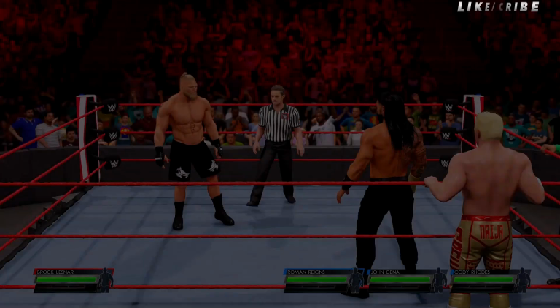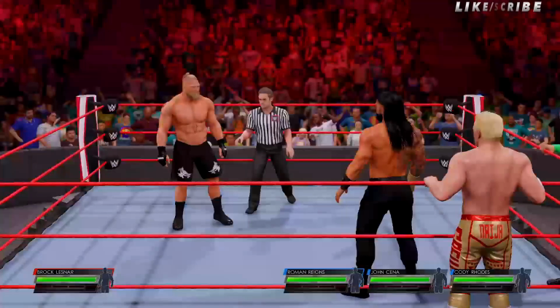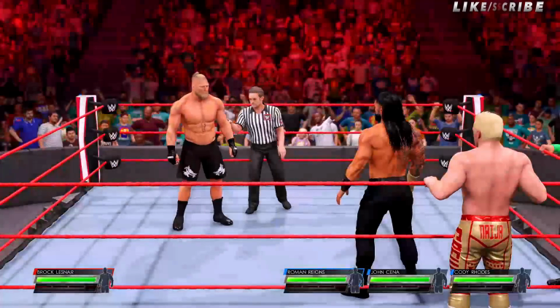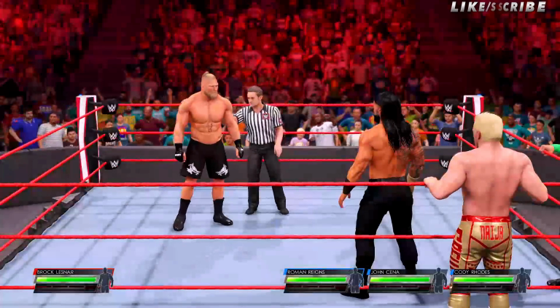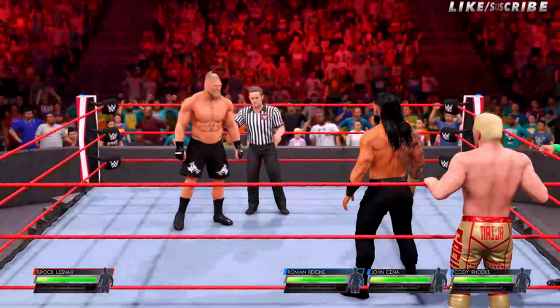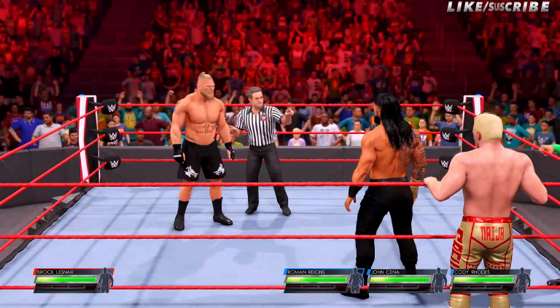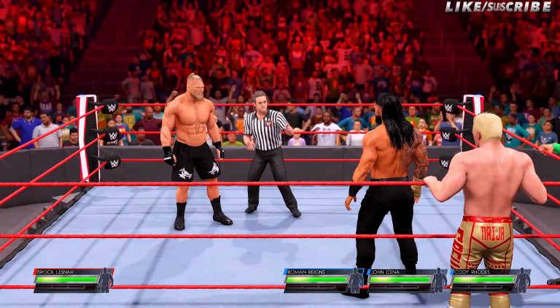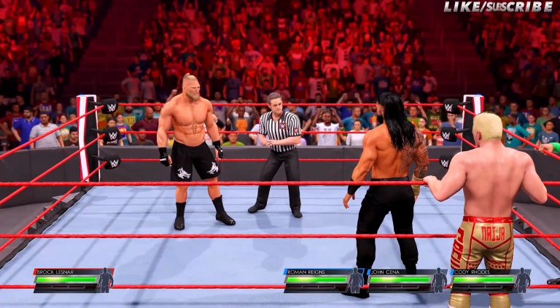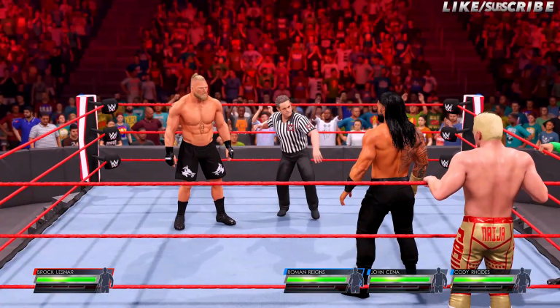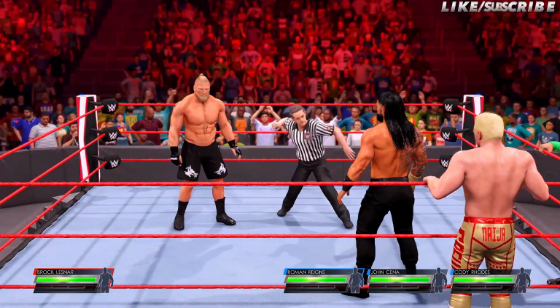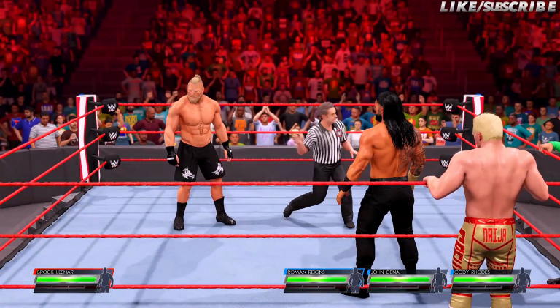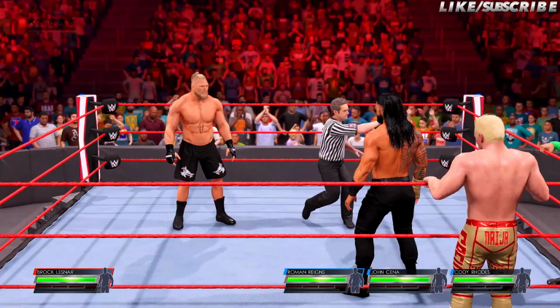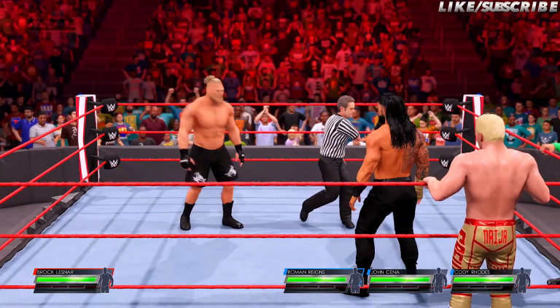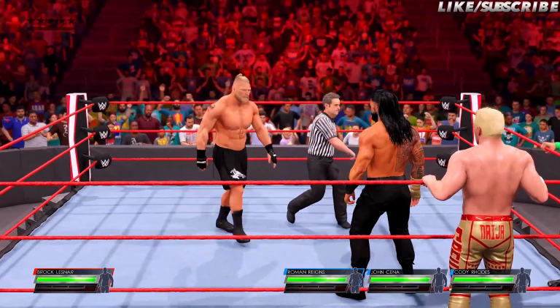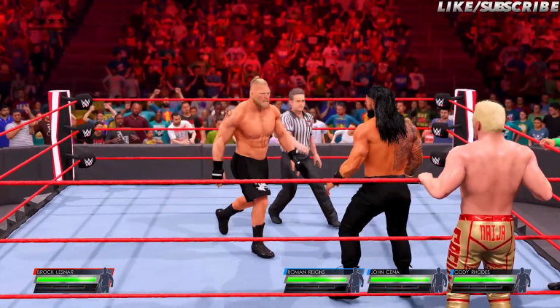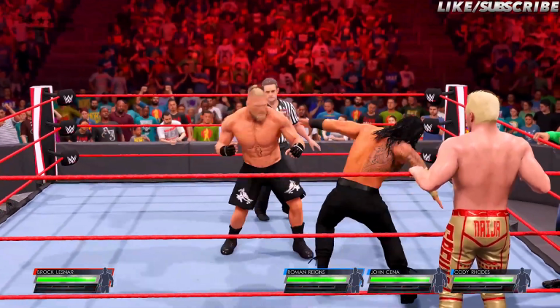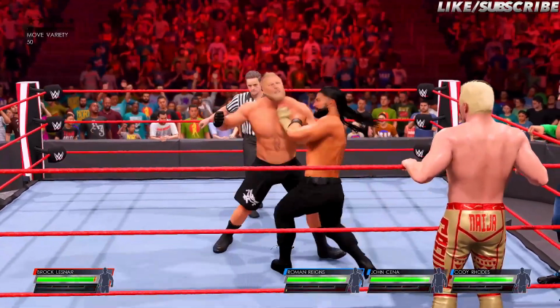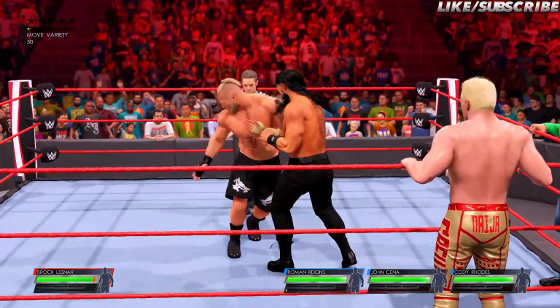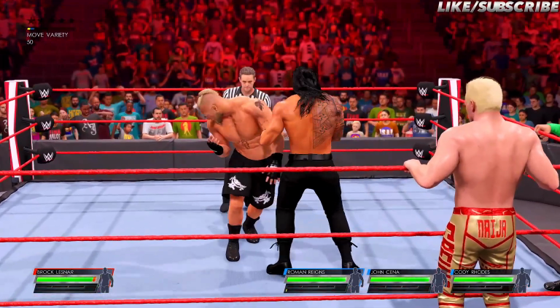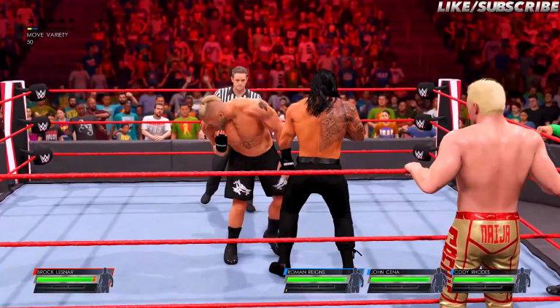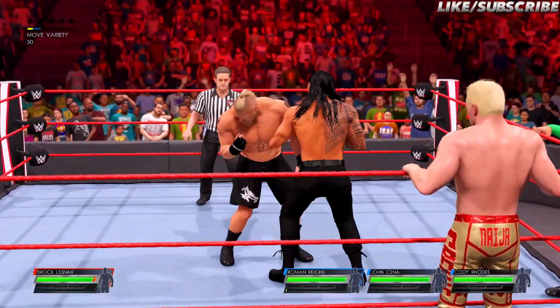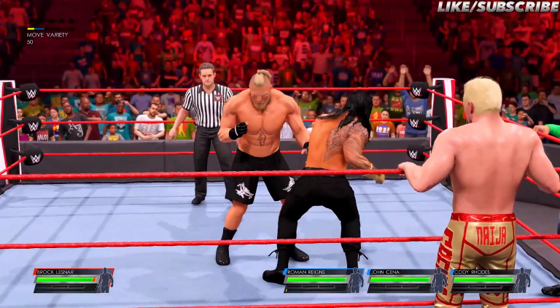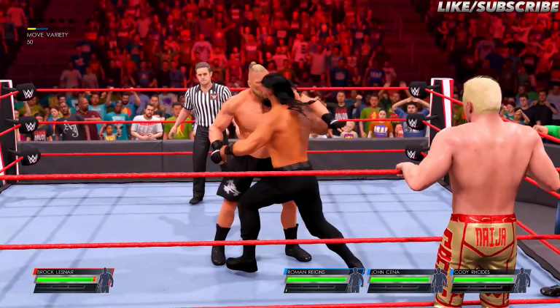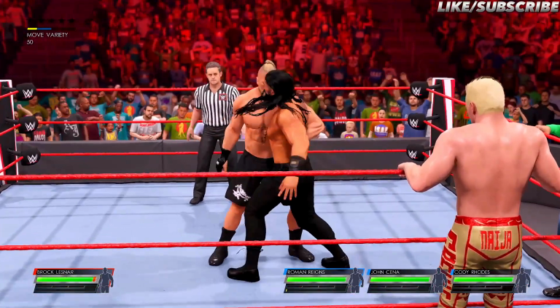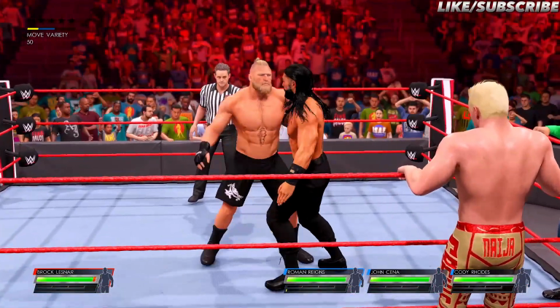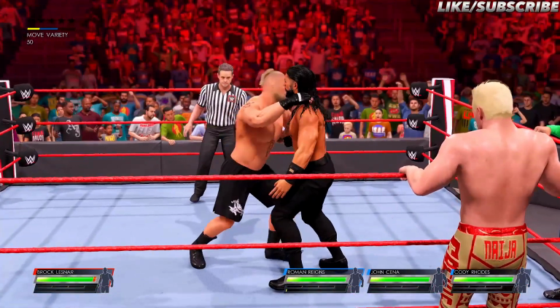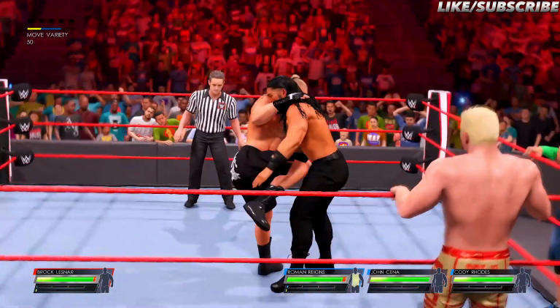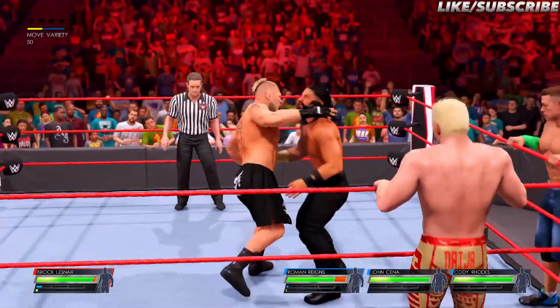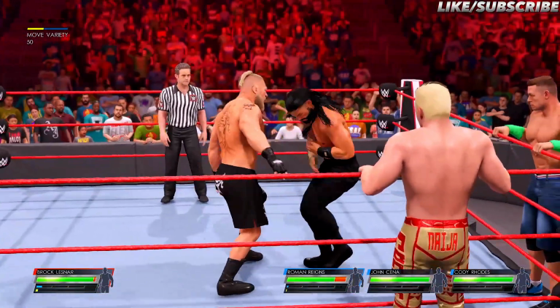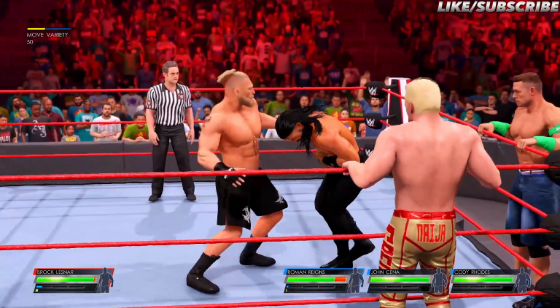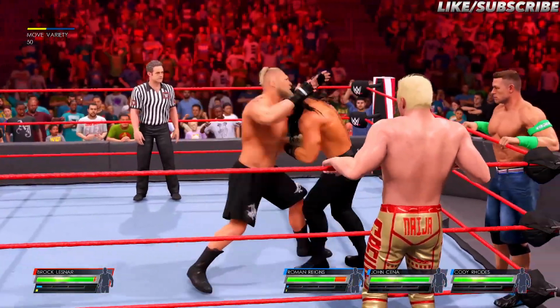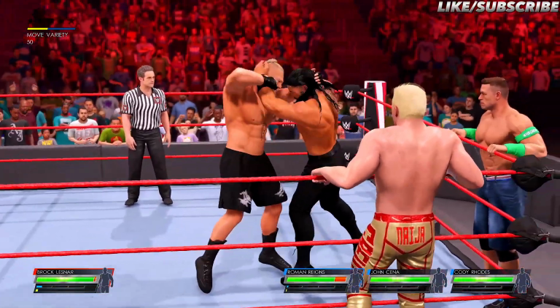When you're facing a numerical disadvantage in a handicap match, how can you overcome it, Corey? You don't overcome the disadvantage, you eliminate it.